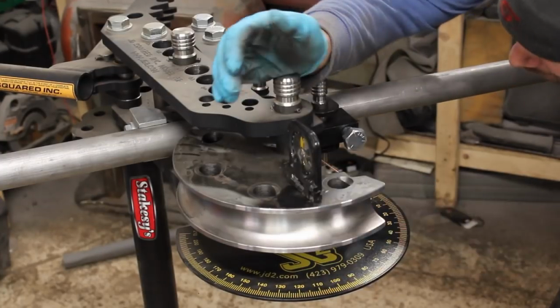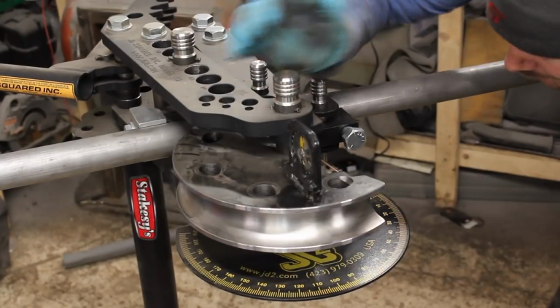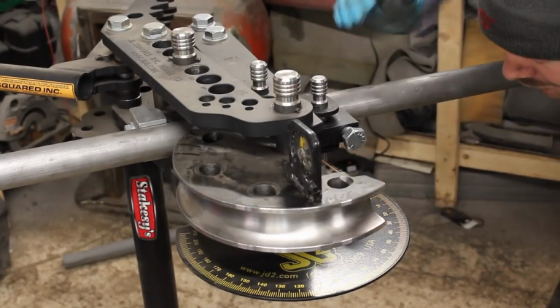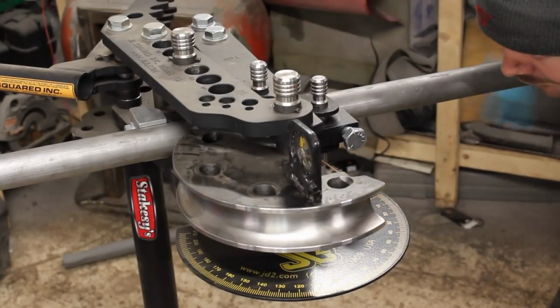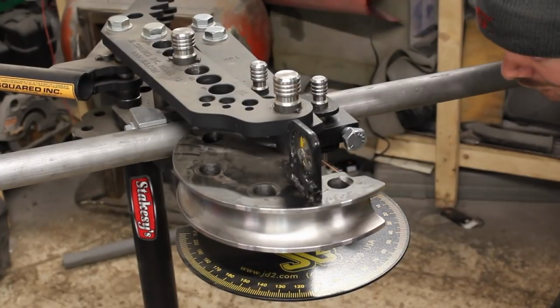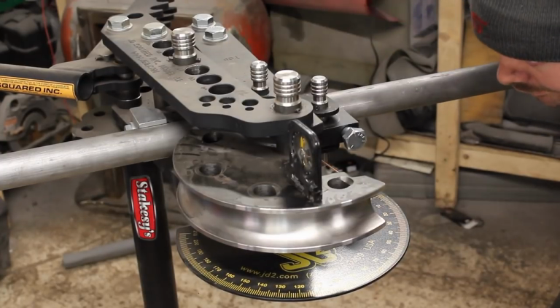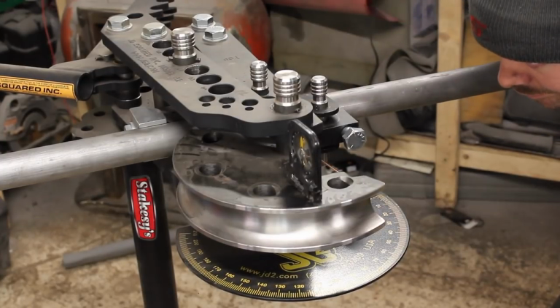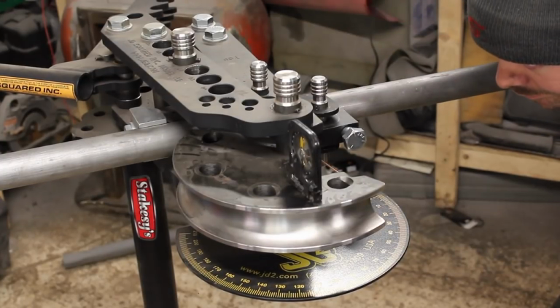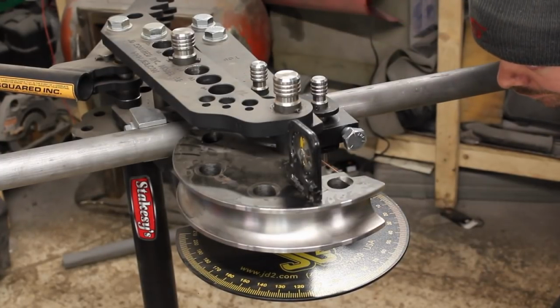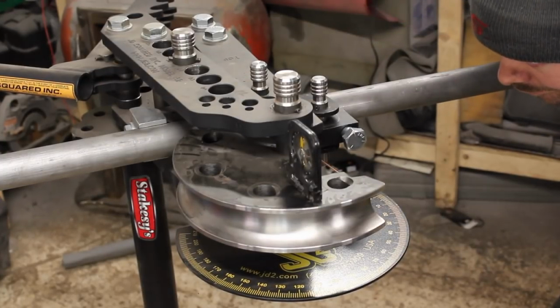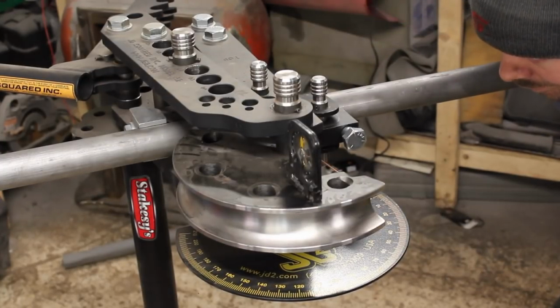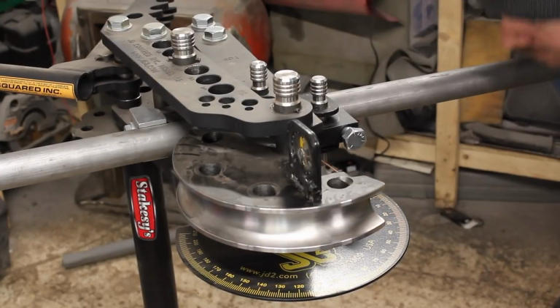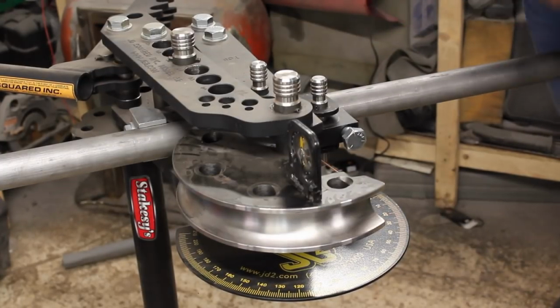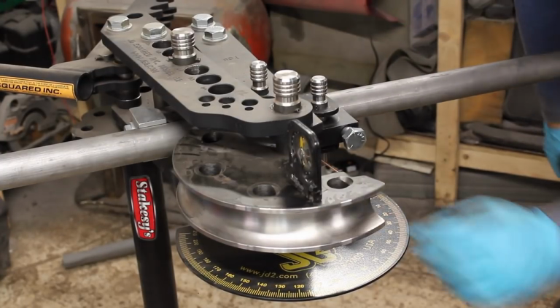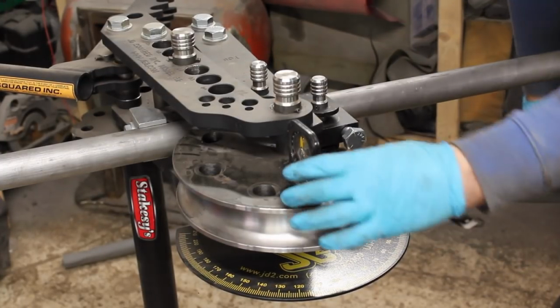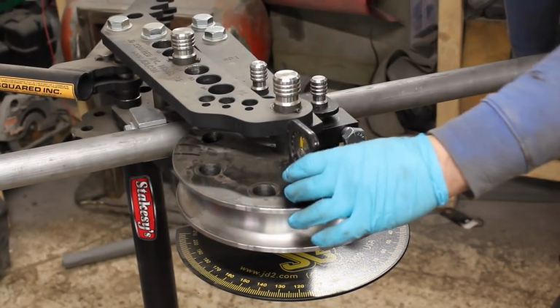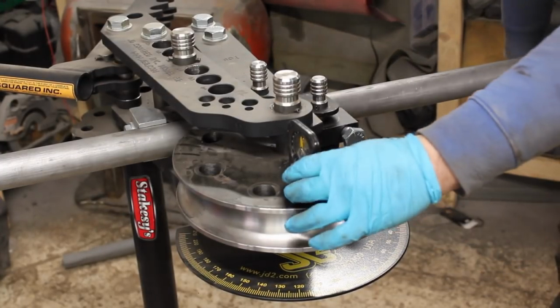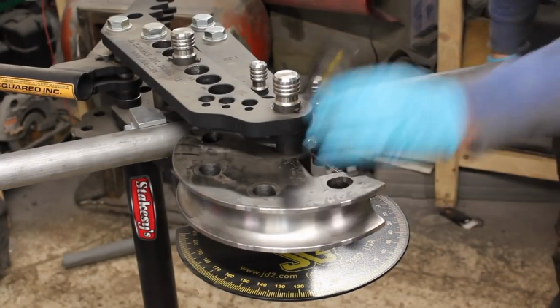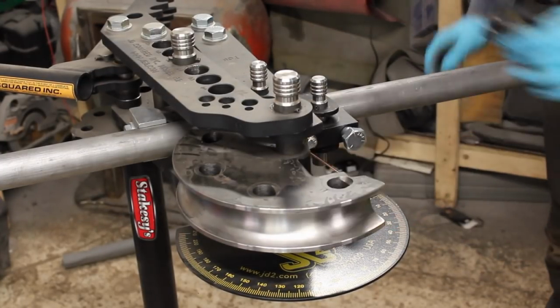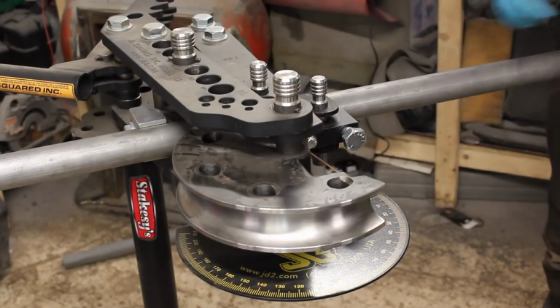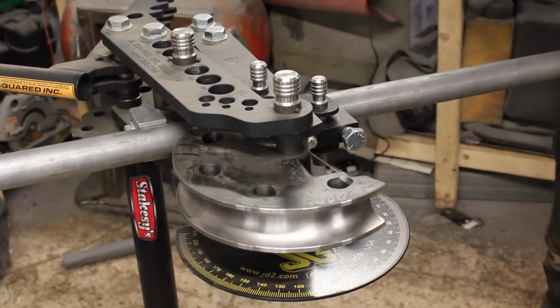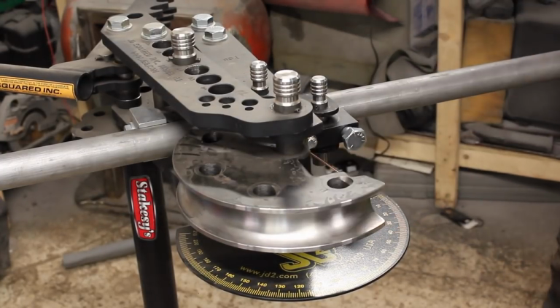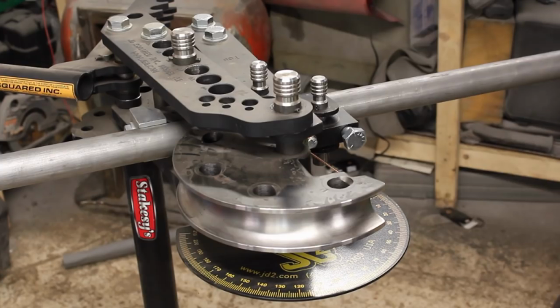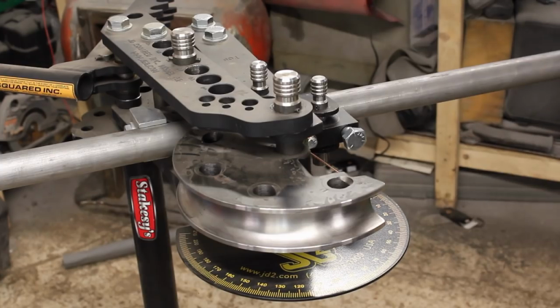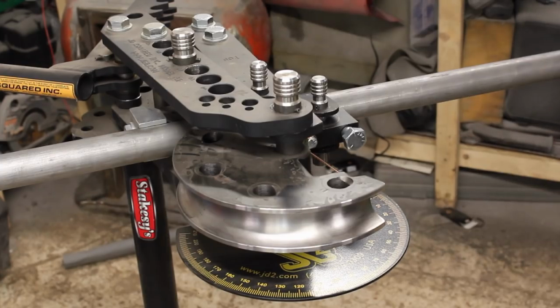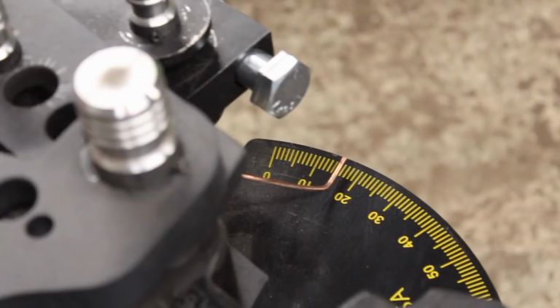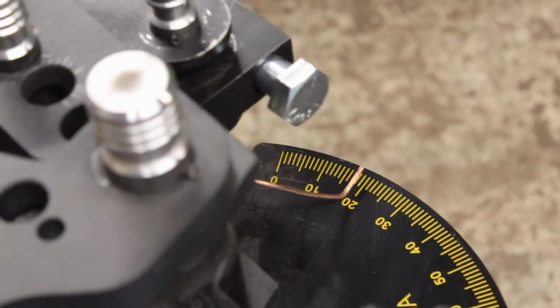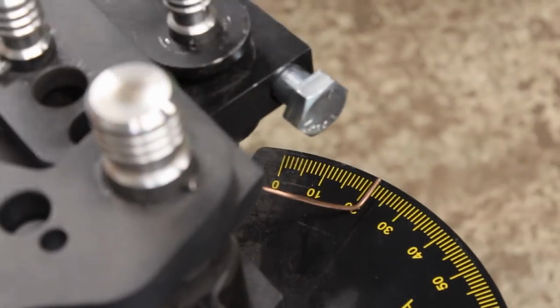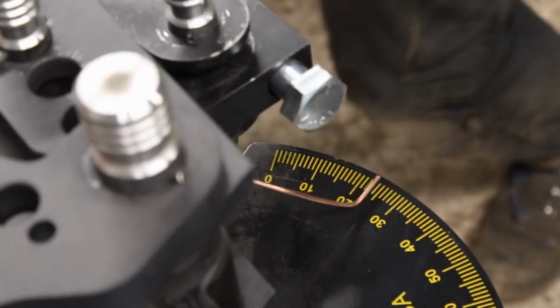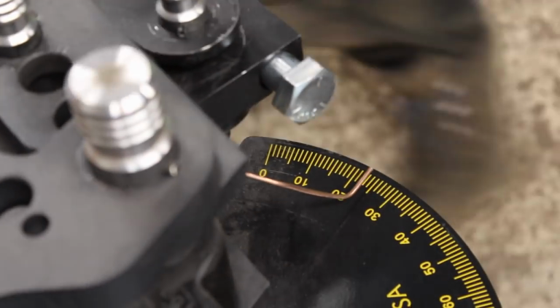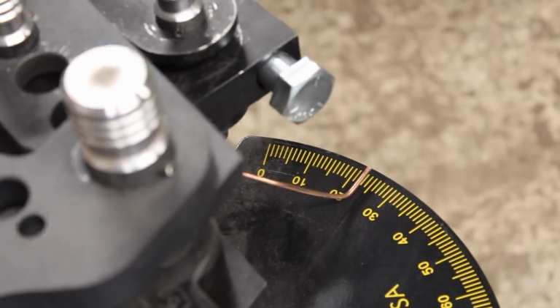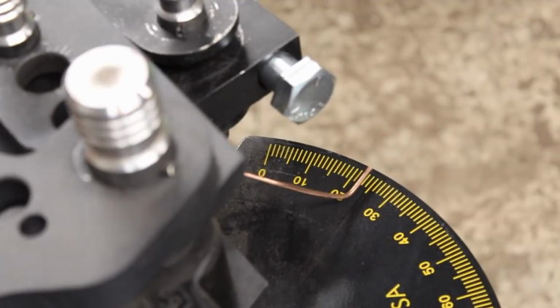To set the offset, I zero an angle gauge on the die, then rotate the tube 10 degrees accordingly.